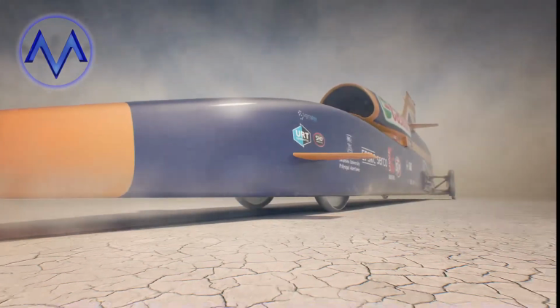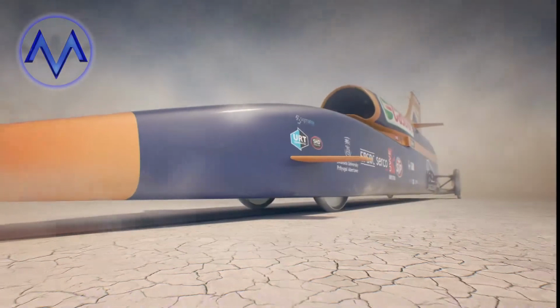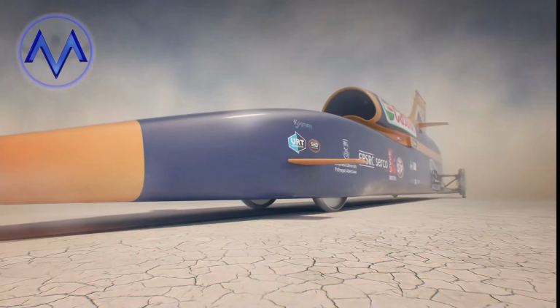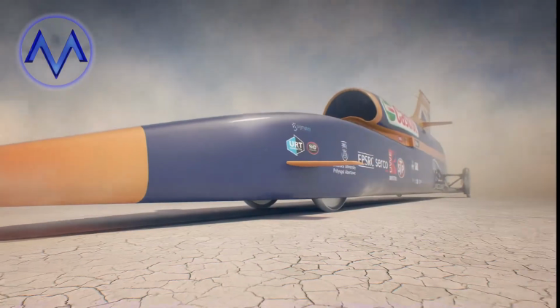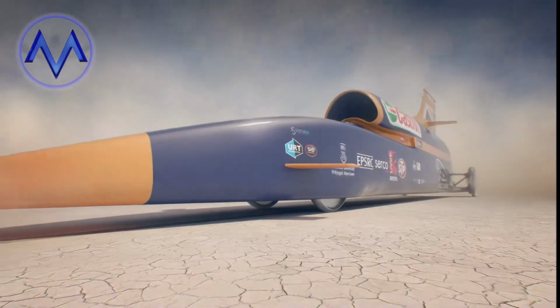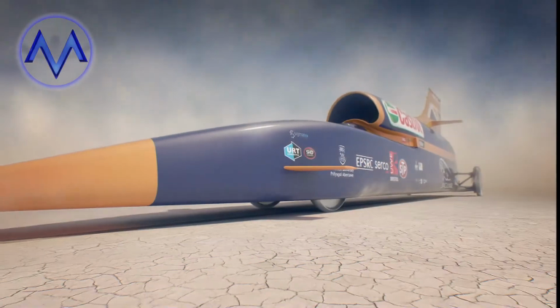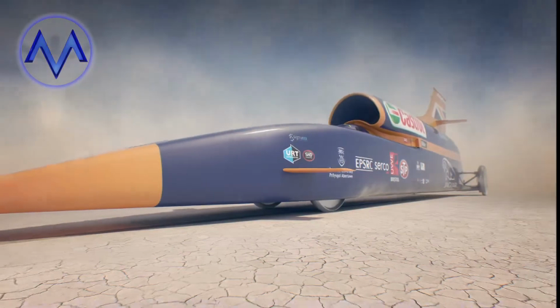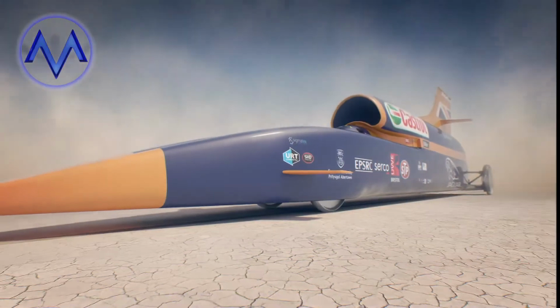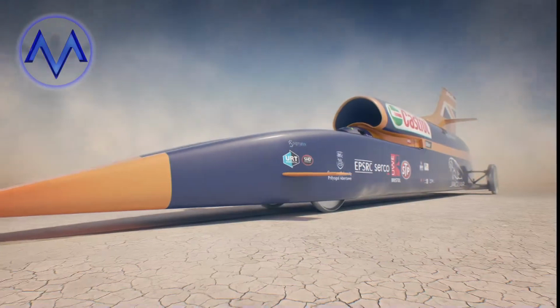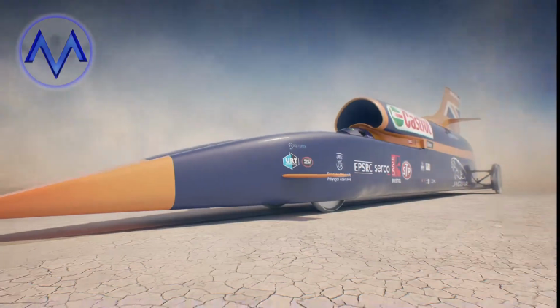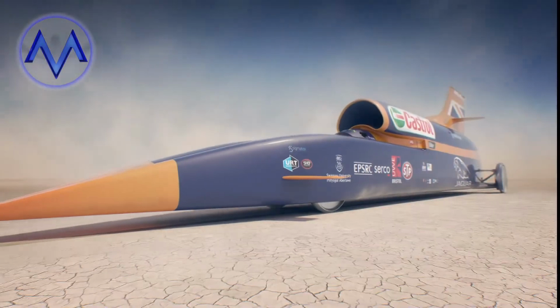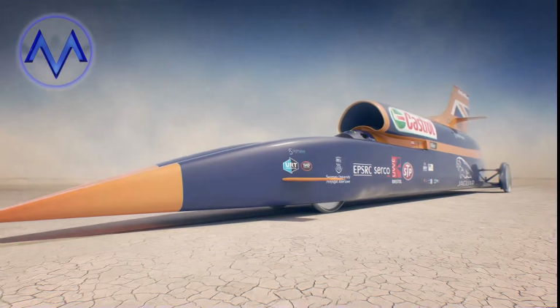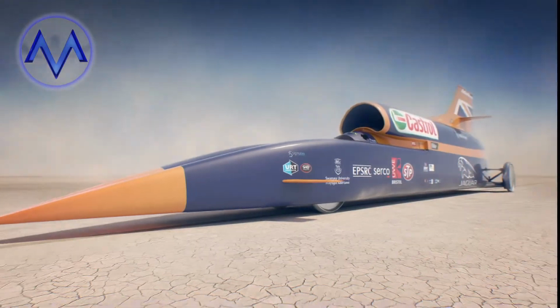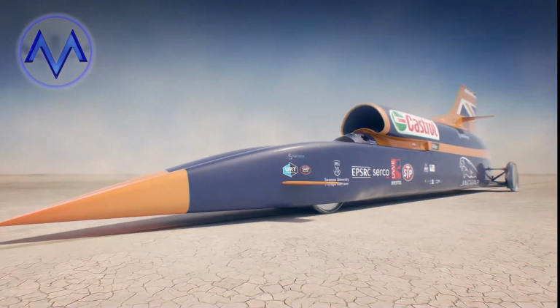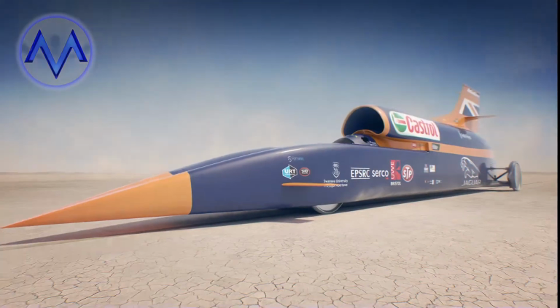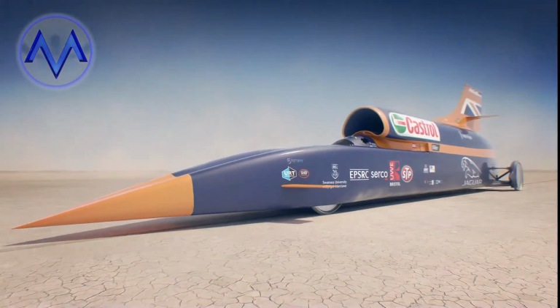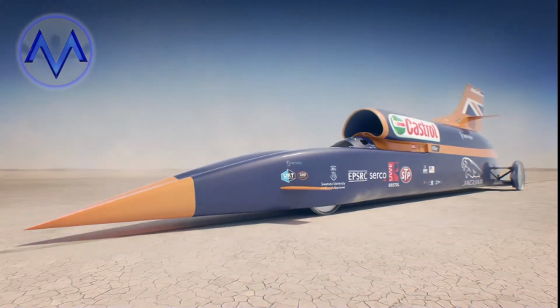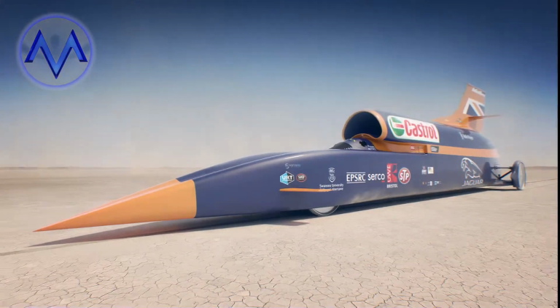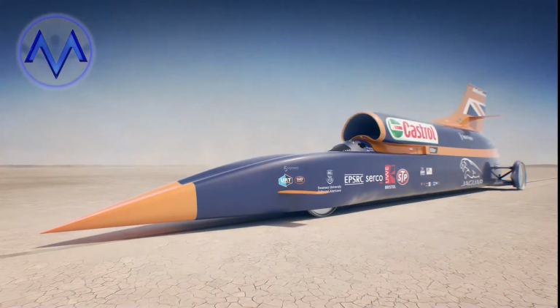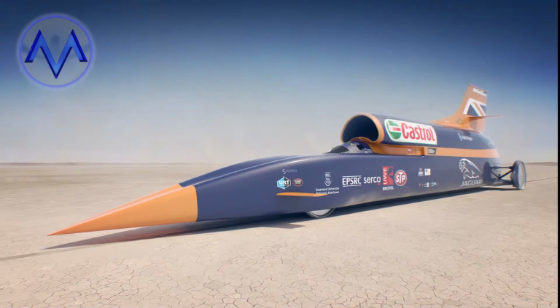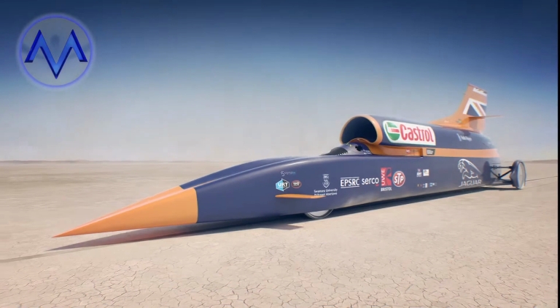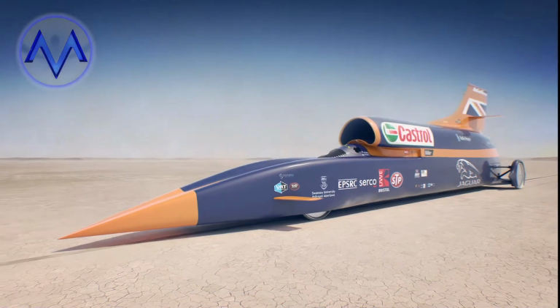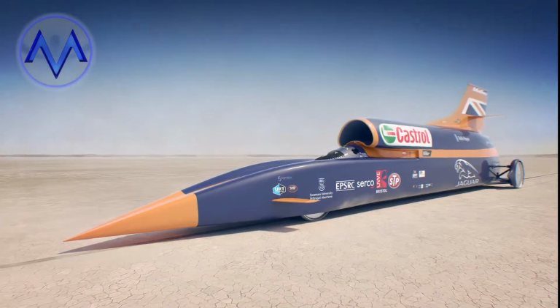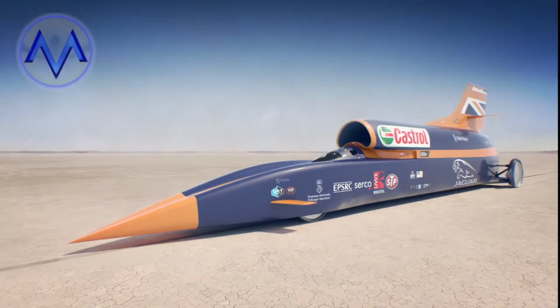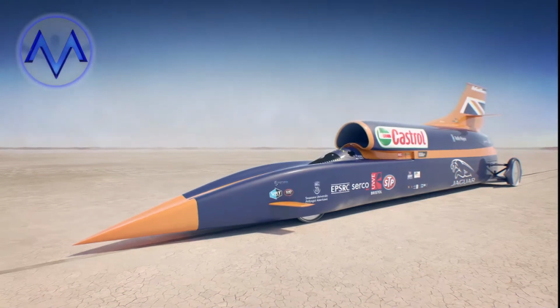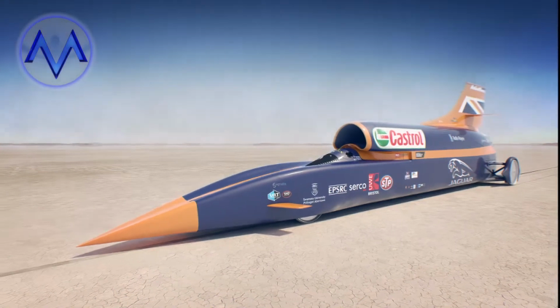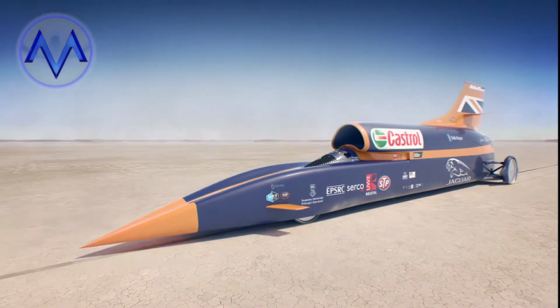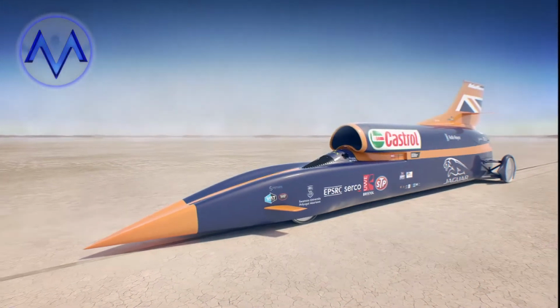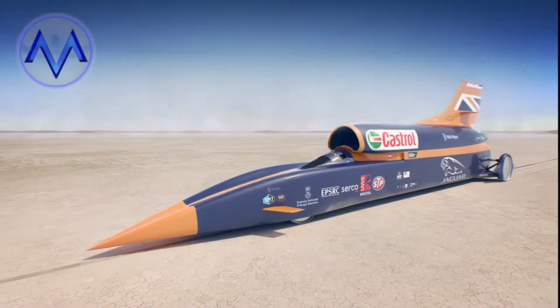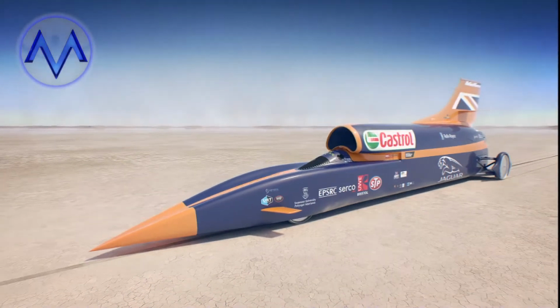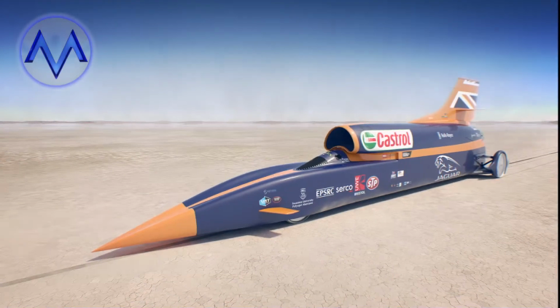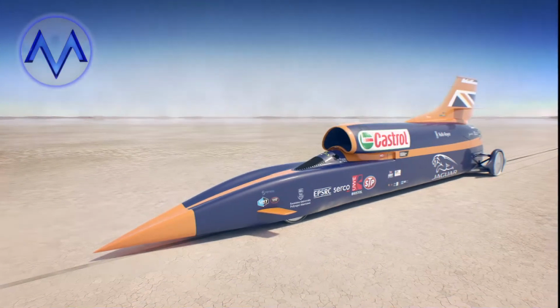Engines off. Hydraulics off. Systems safe. Mission control, Bloodhound SSC — safe, safe, safe.